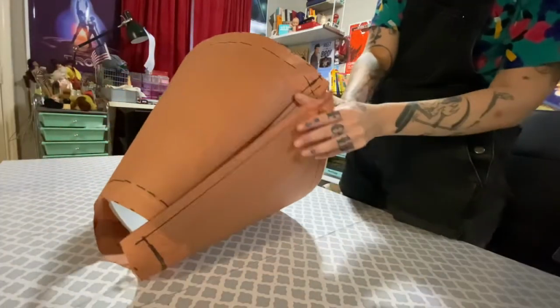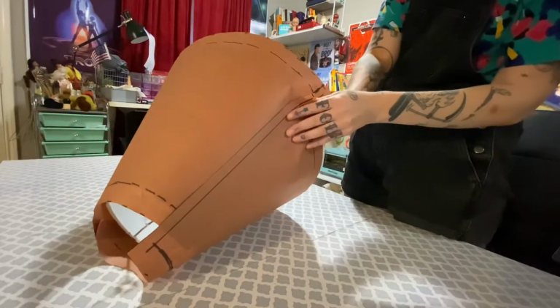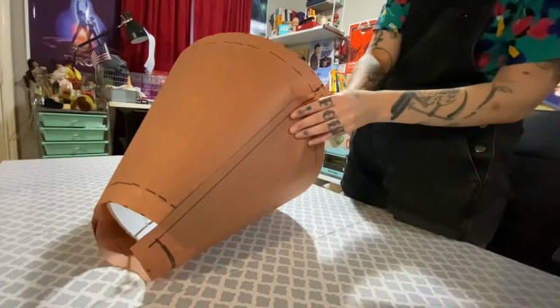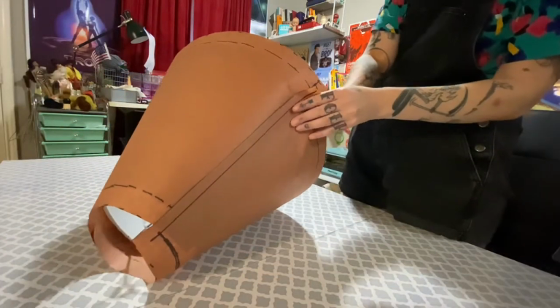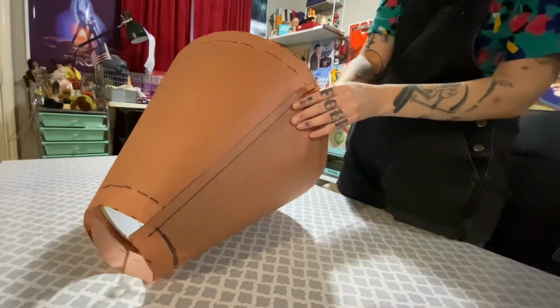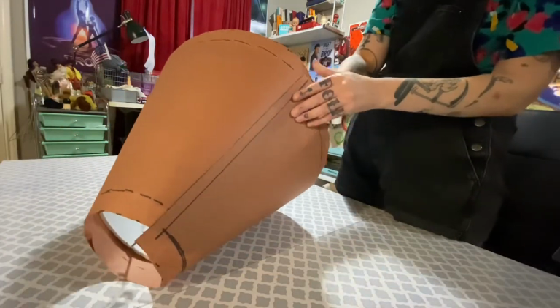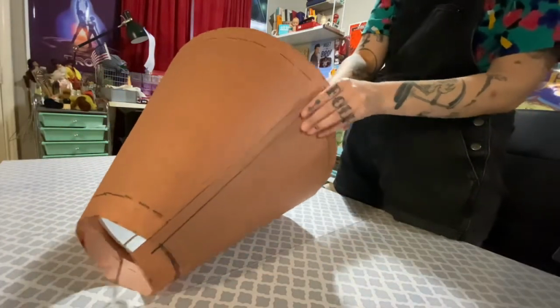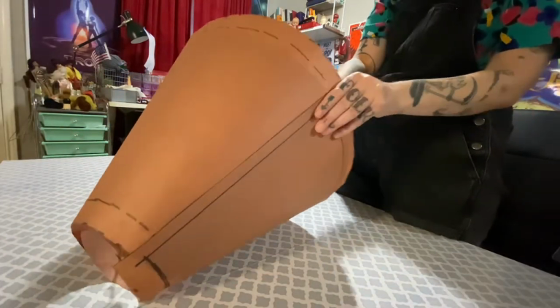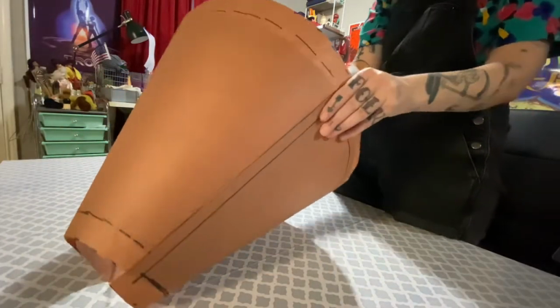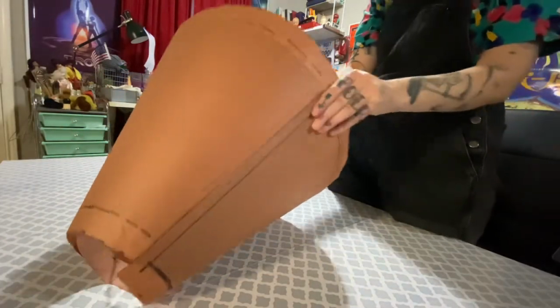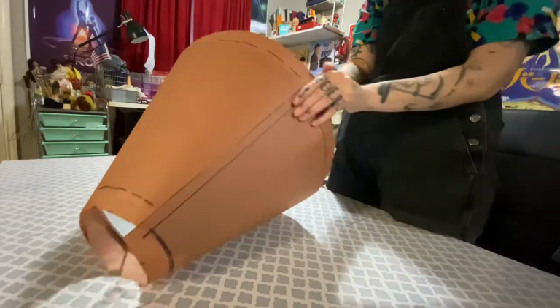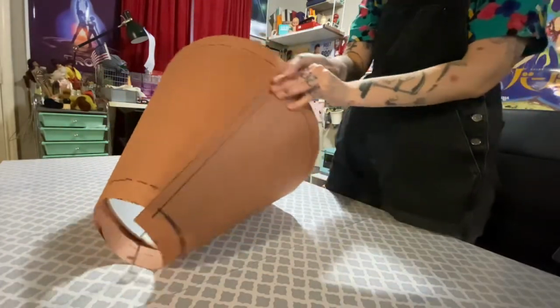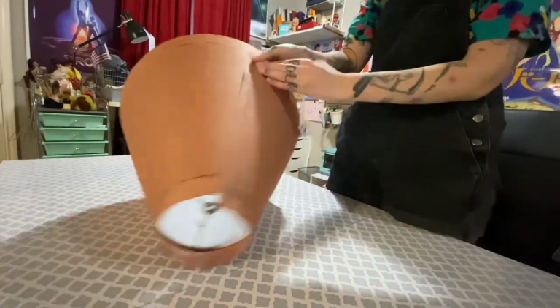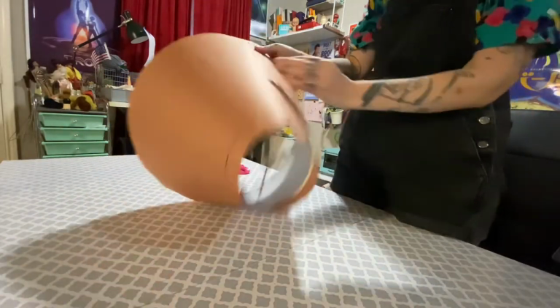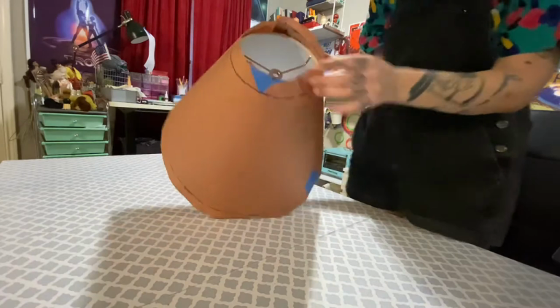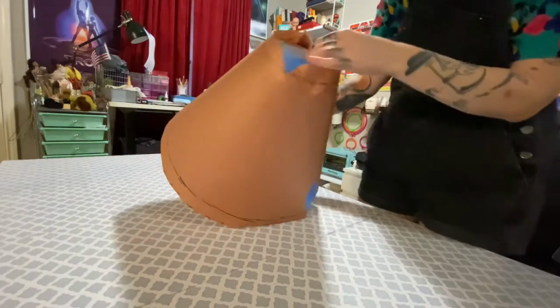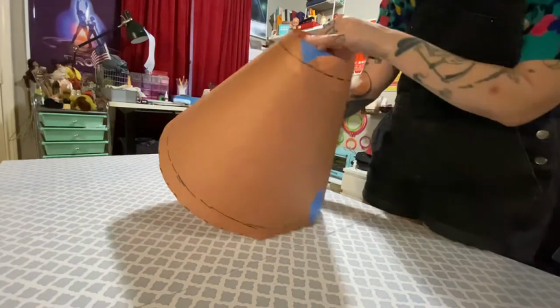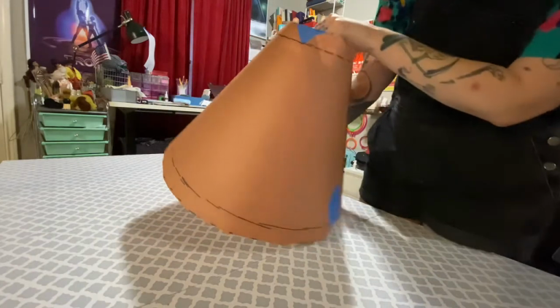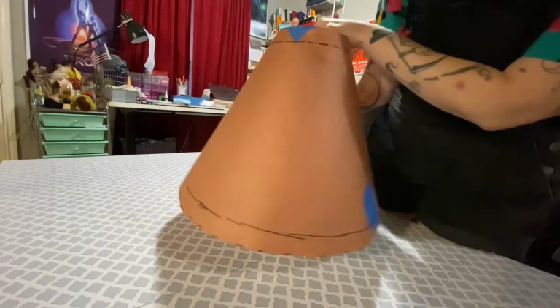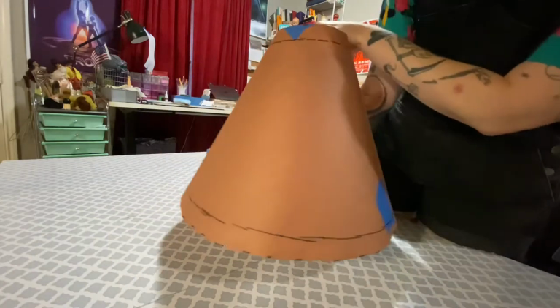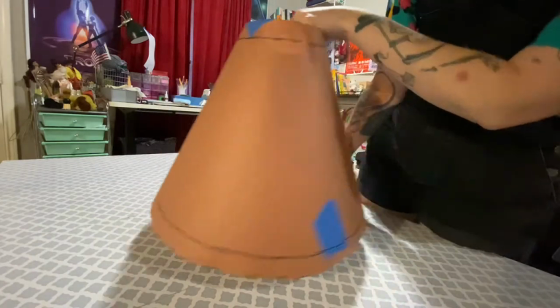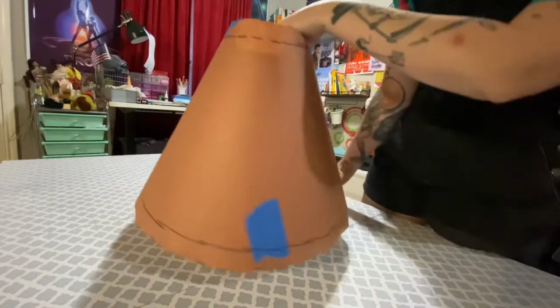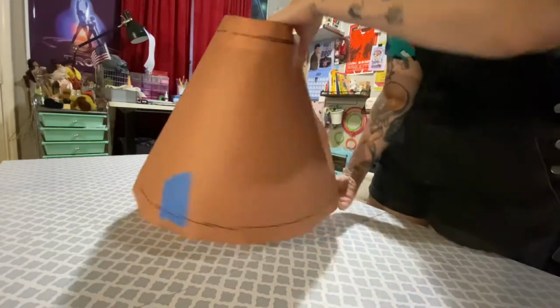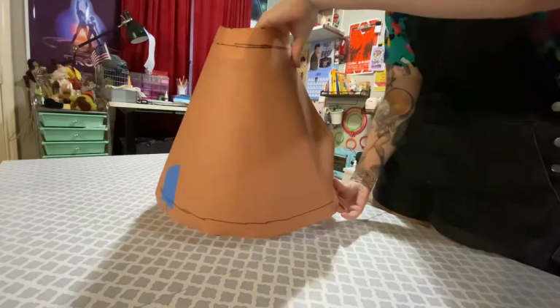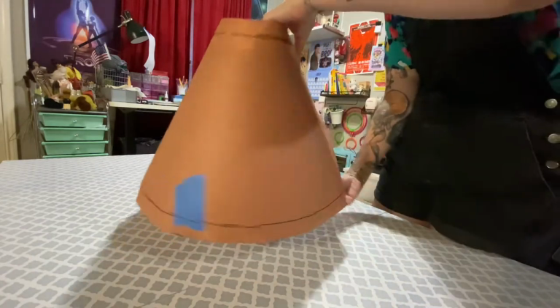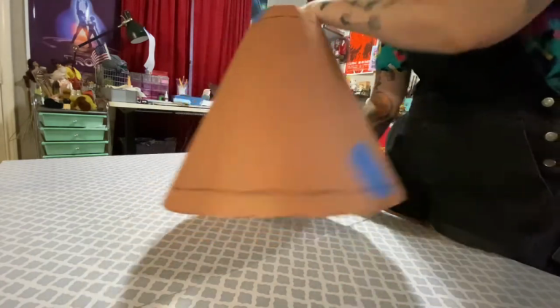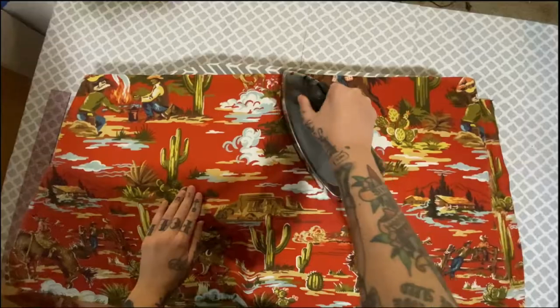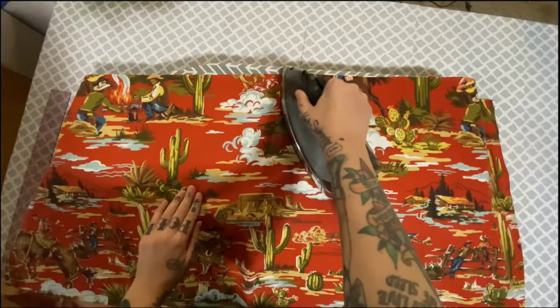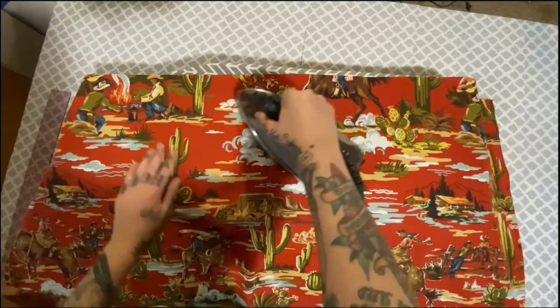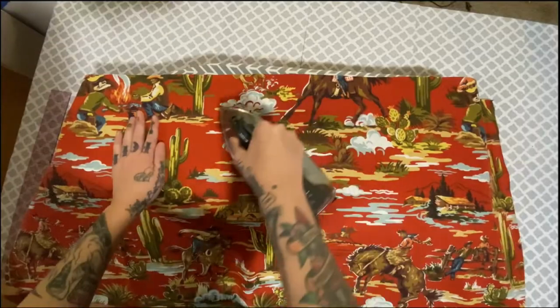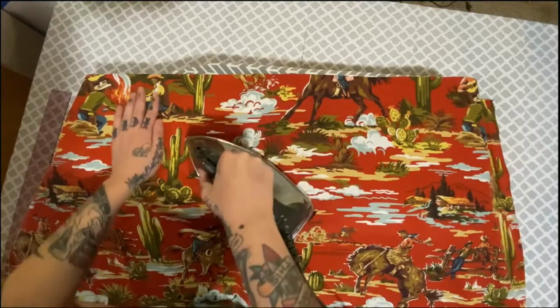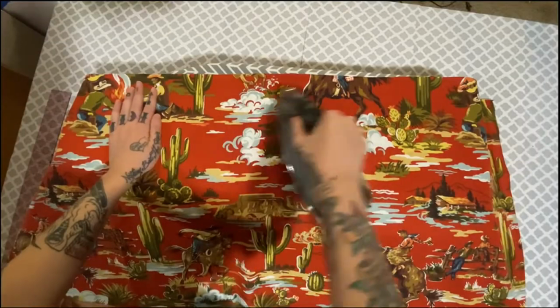Now for the most exciting part so far — roll that paper pattern around your lampshade and bam, paper lamp. You did it. Look at that pattern, perfect fit. Time for fabric.